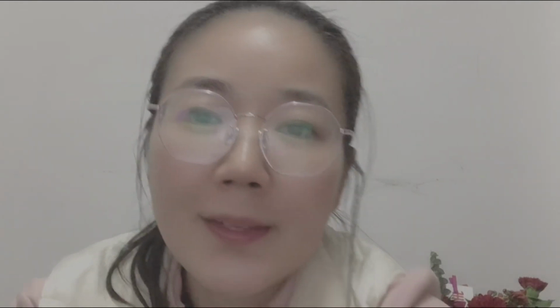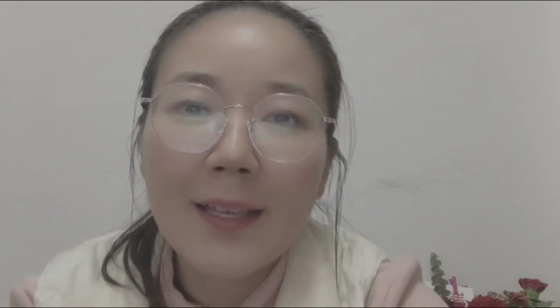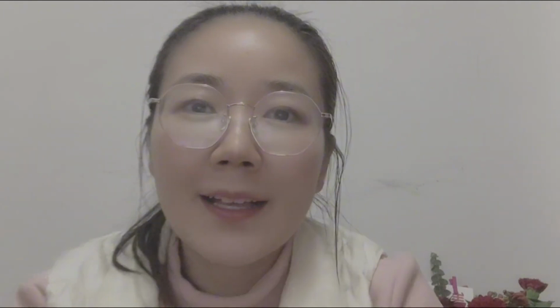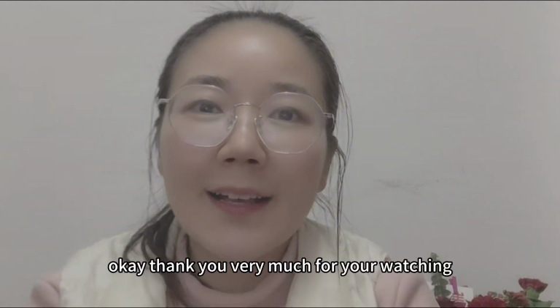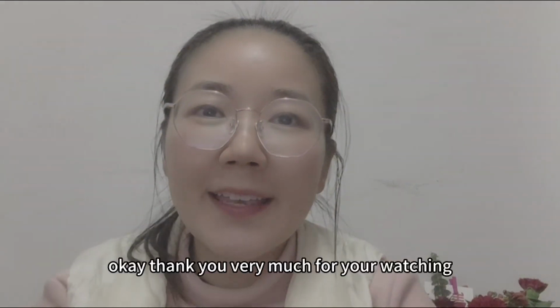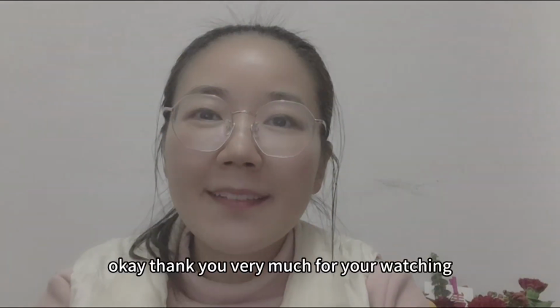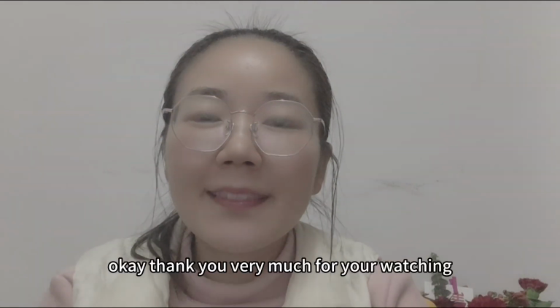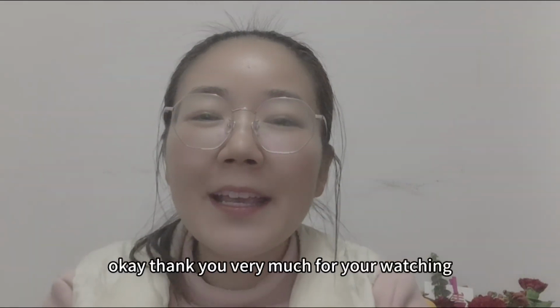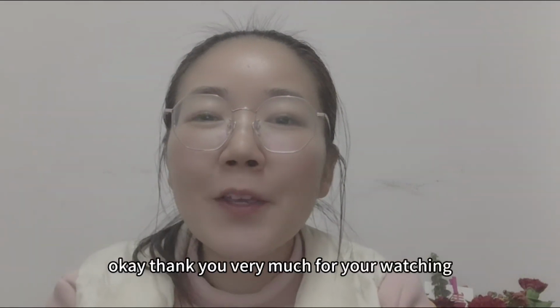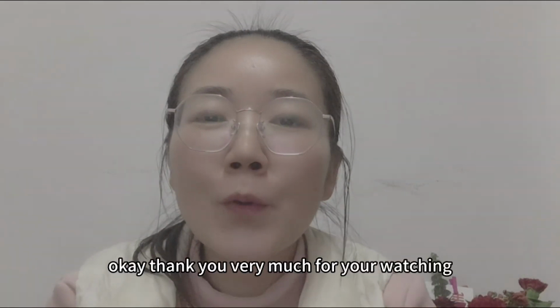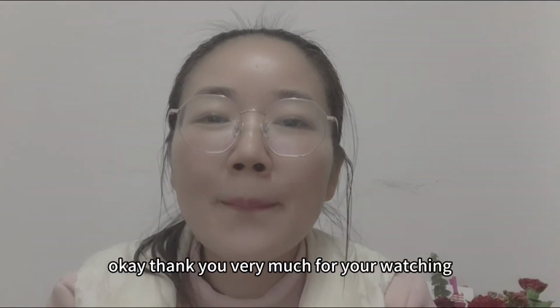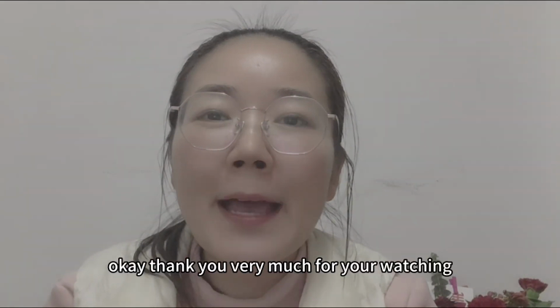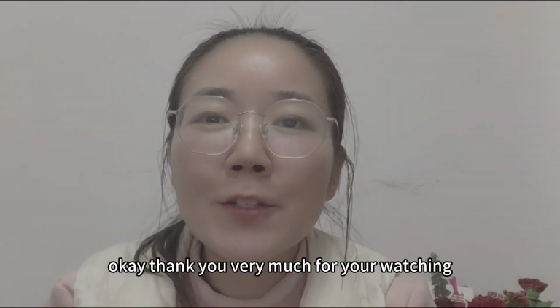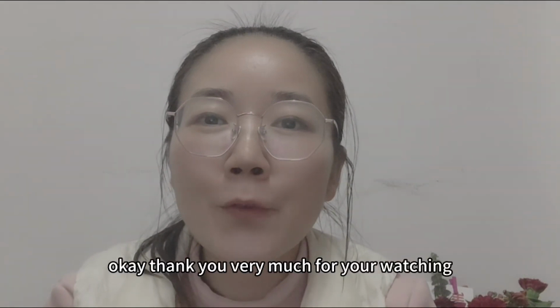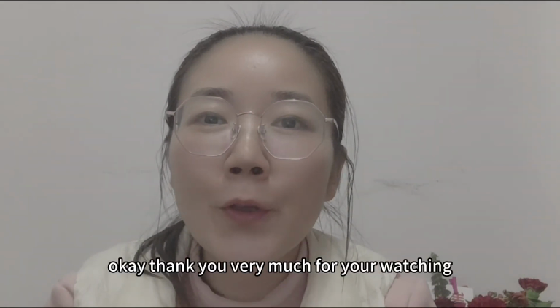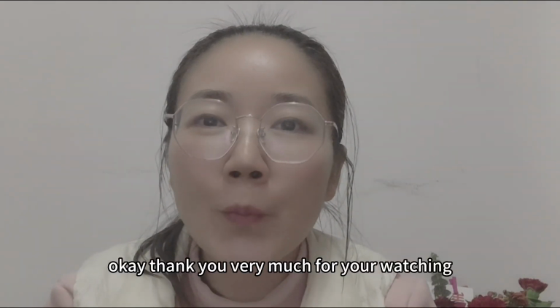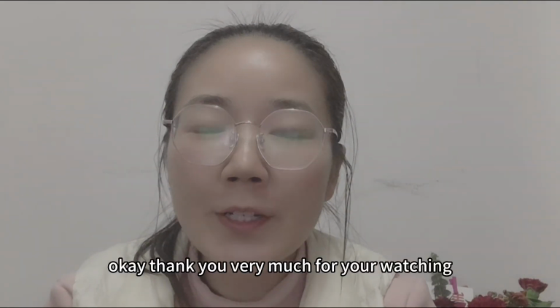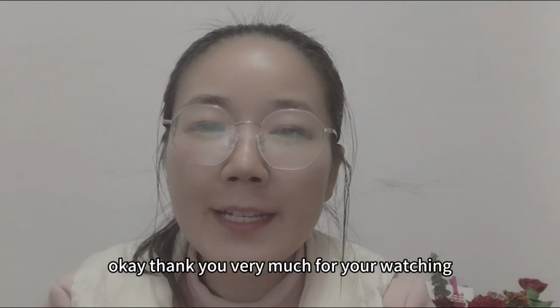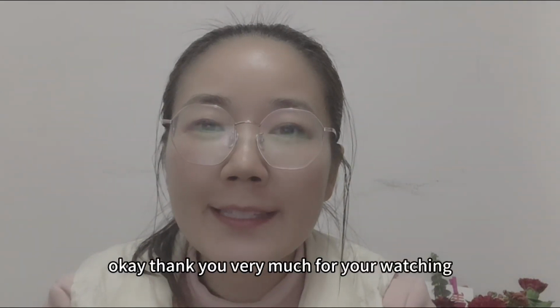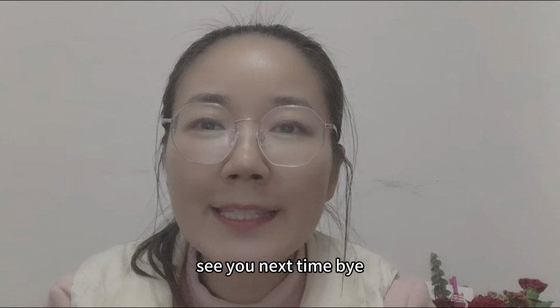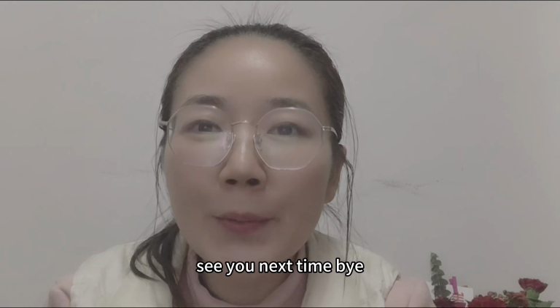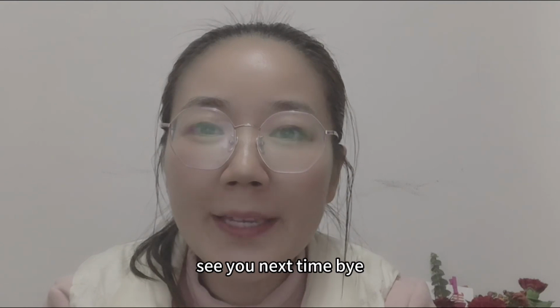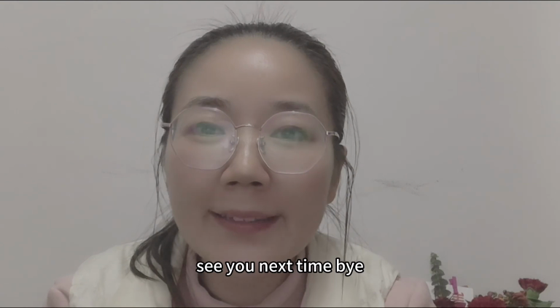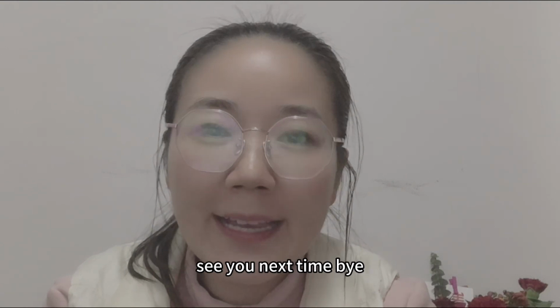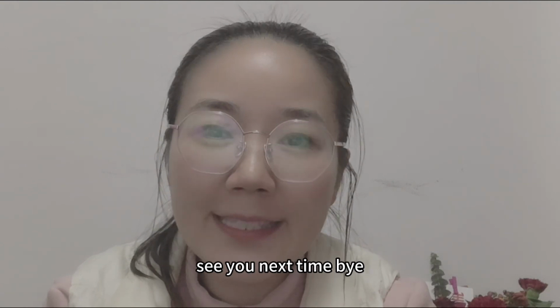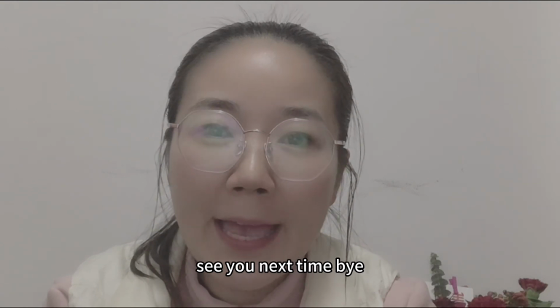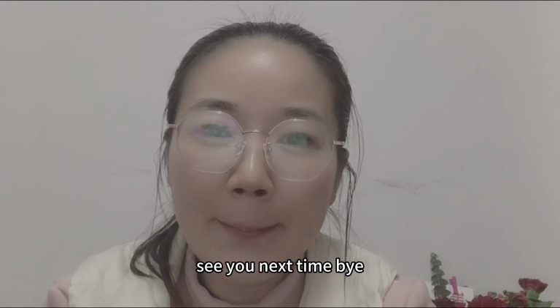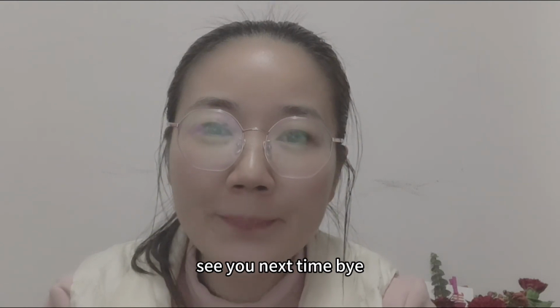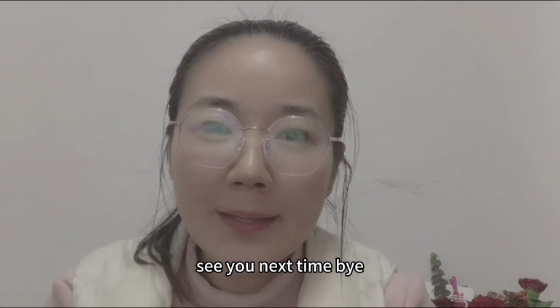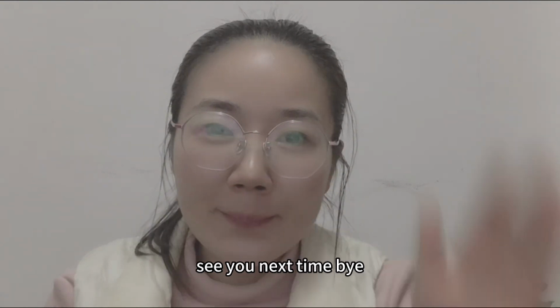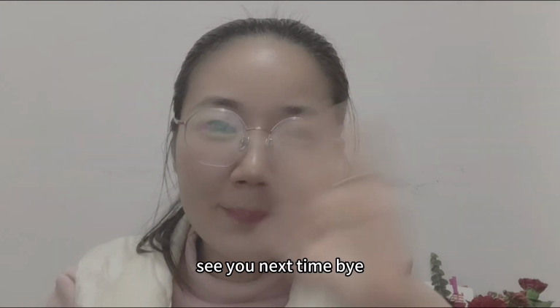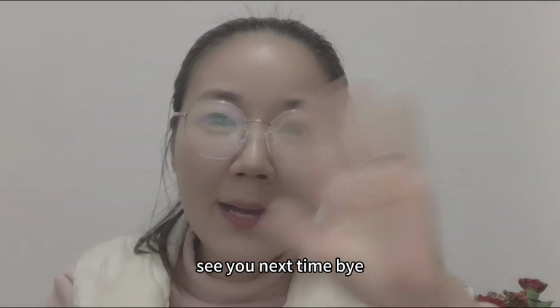Okay, thank you very much for watching. See you next time, bye!